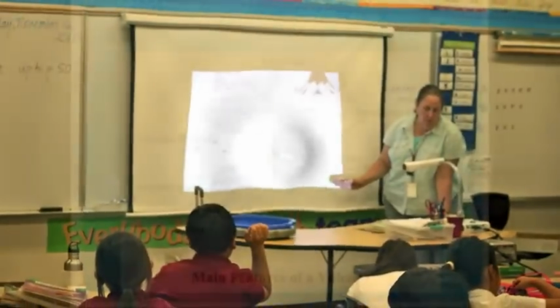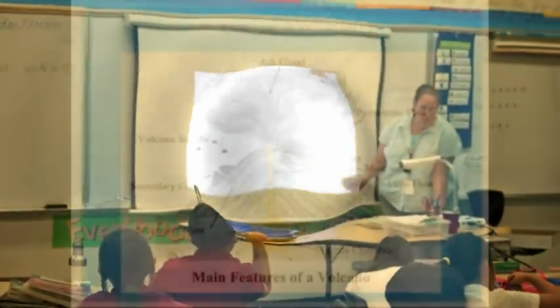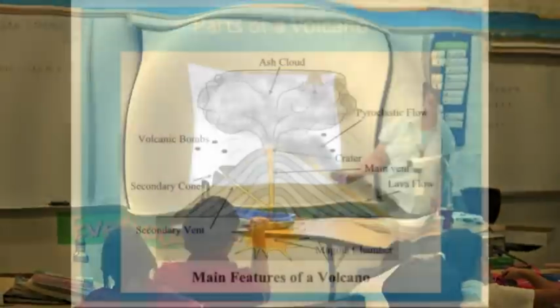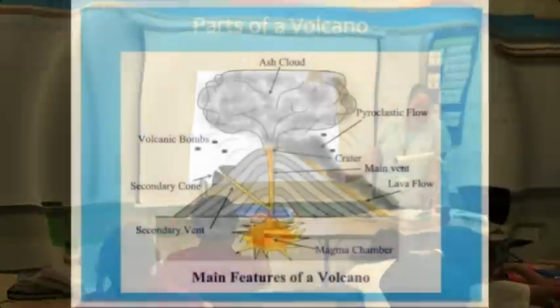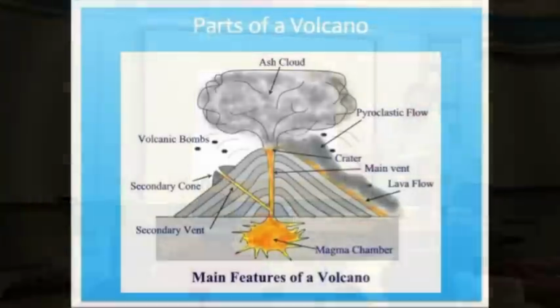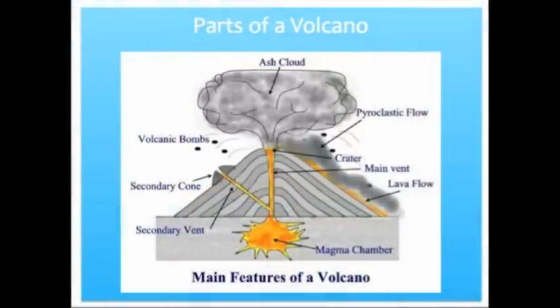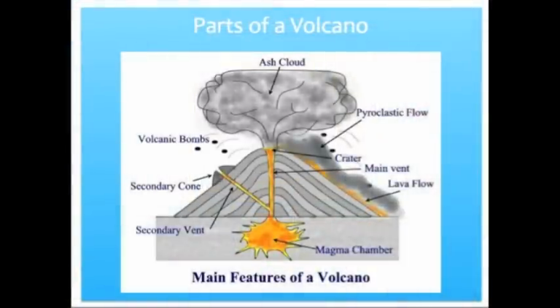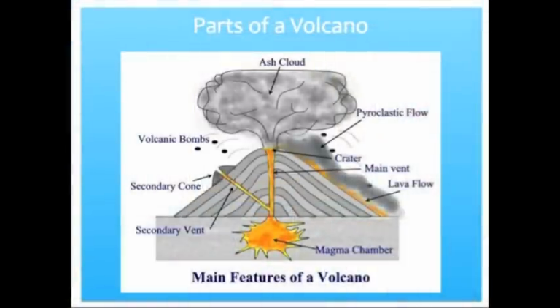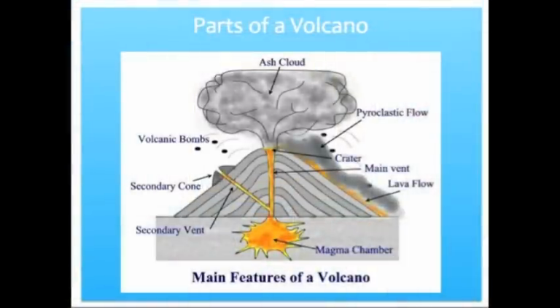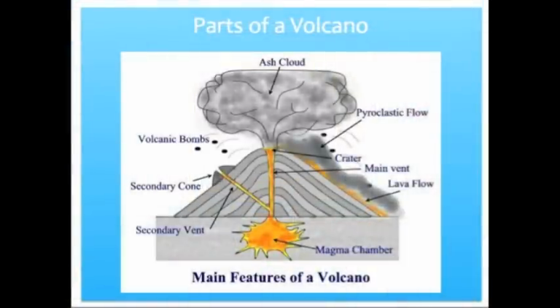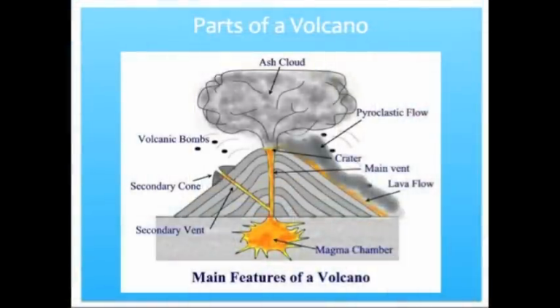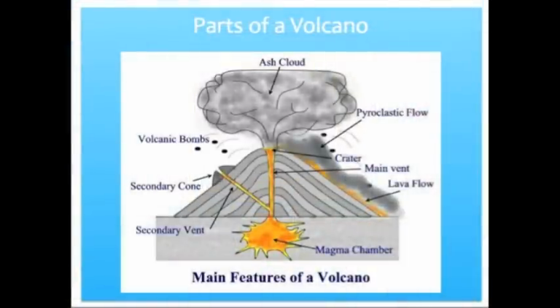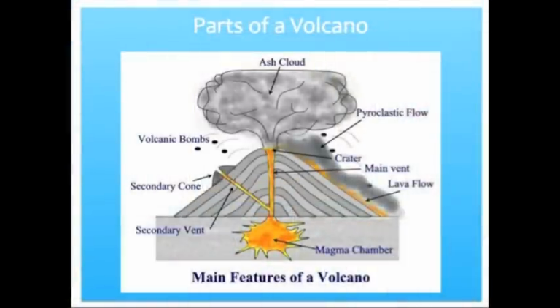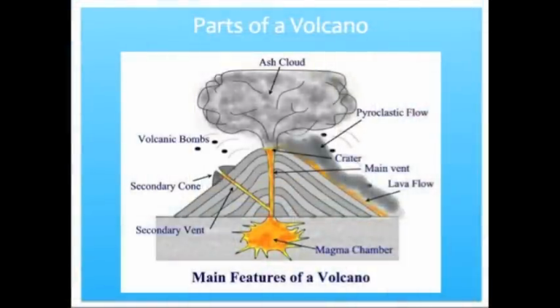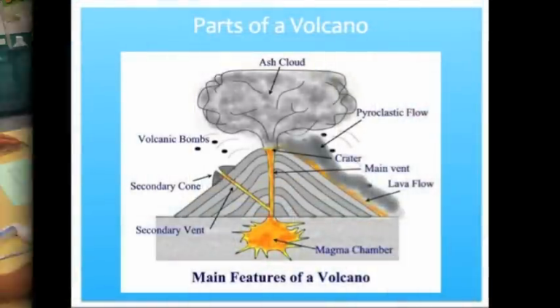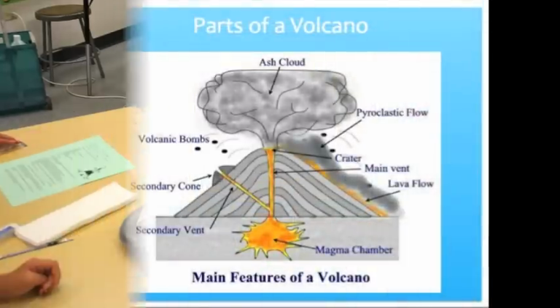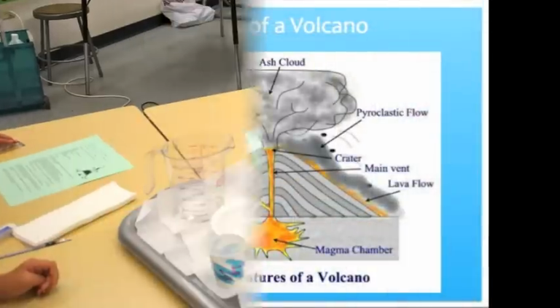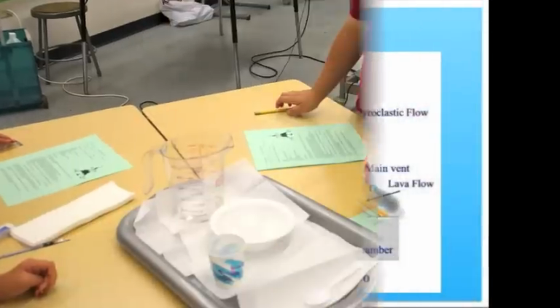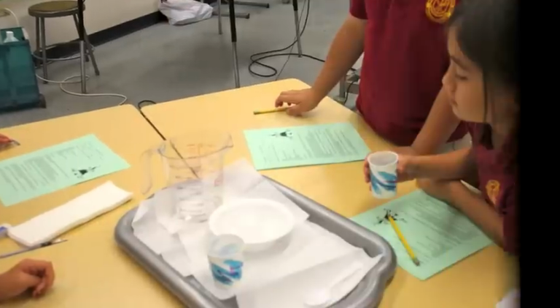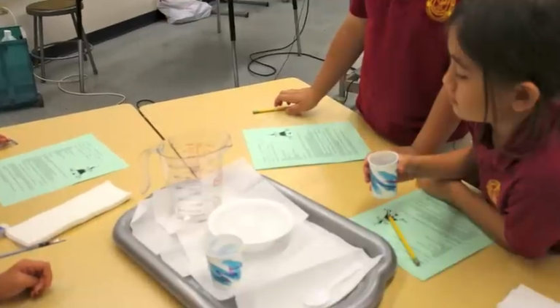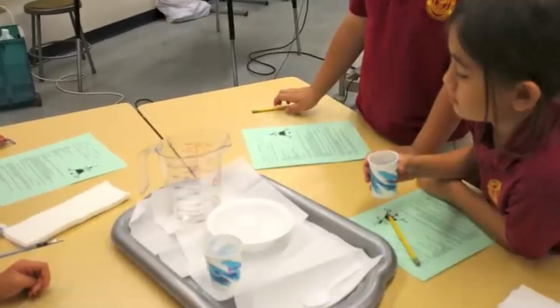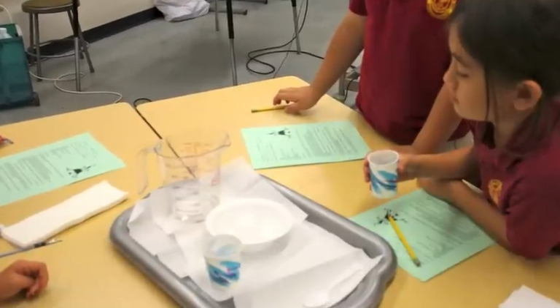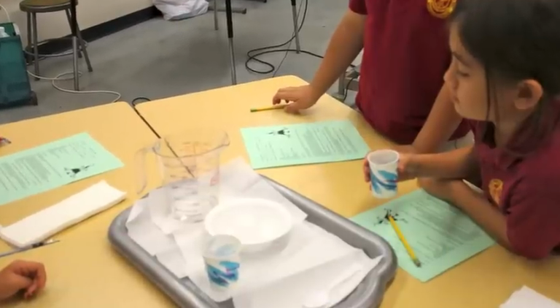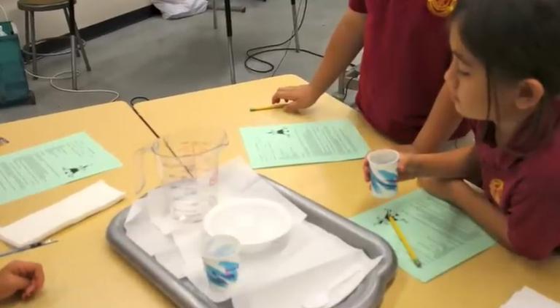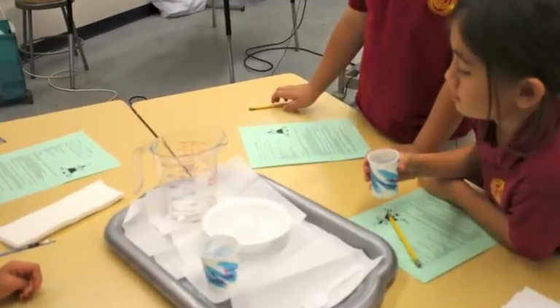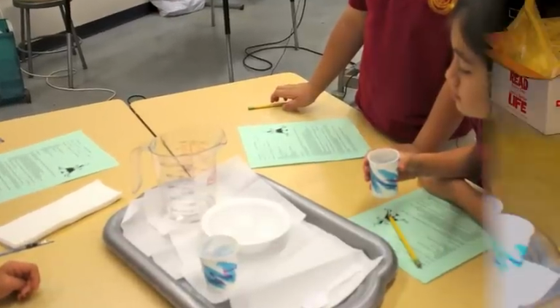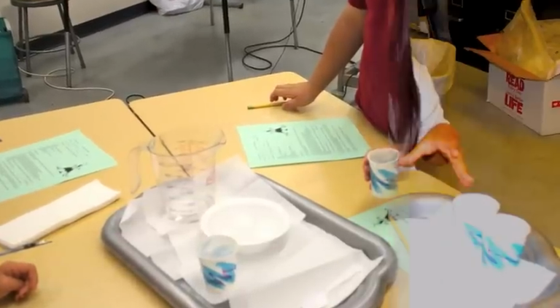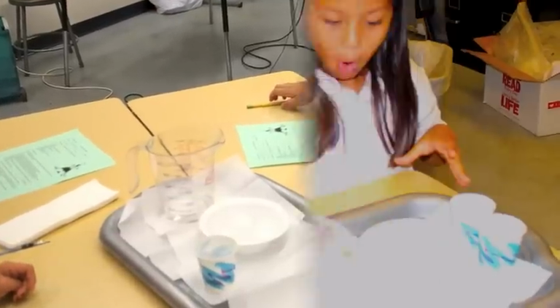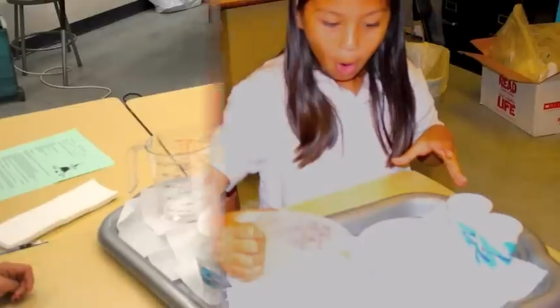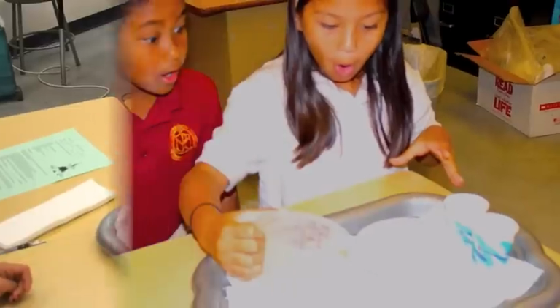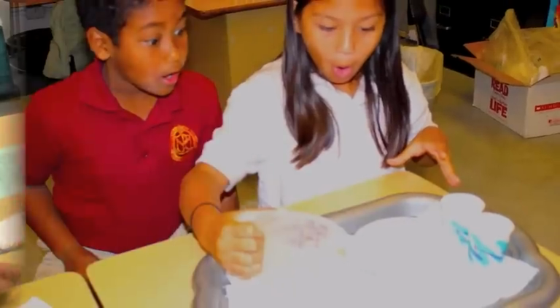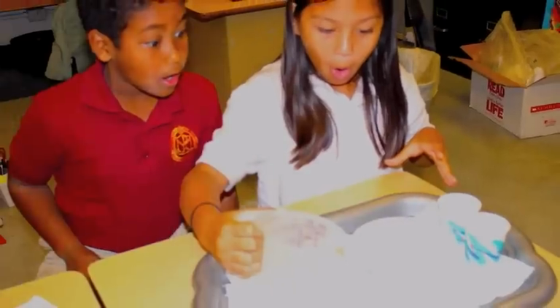In science class, students learned that our islands were formed by volcanoes, then did experiments to simulate an eruption.